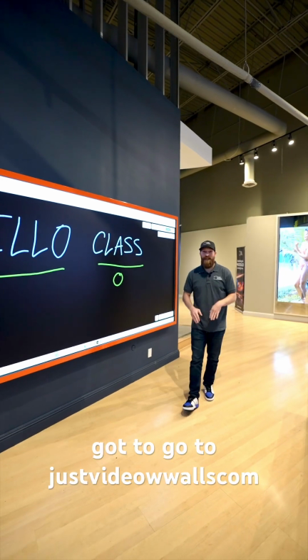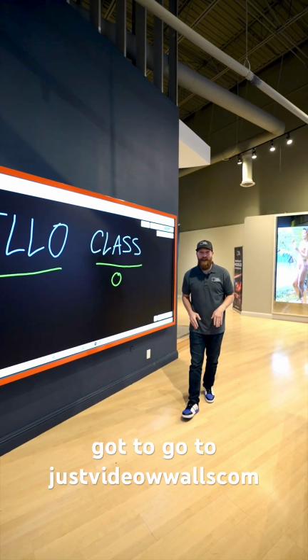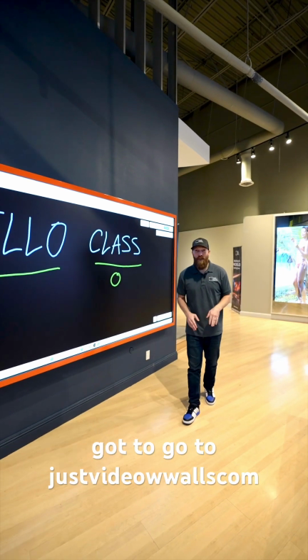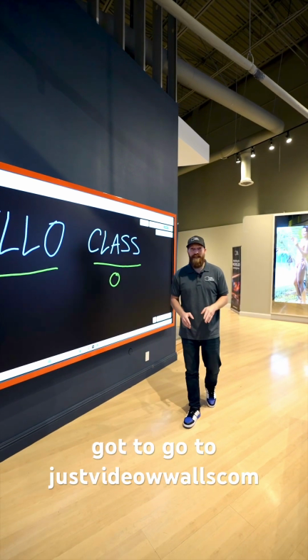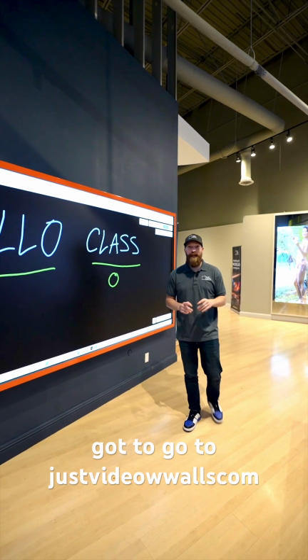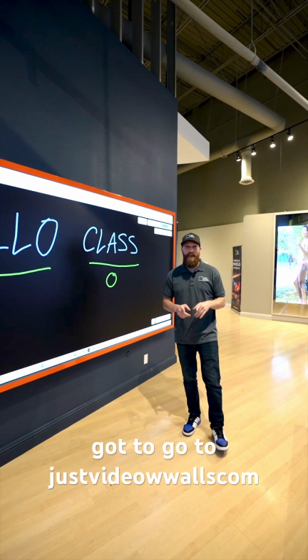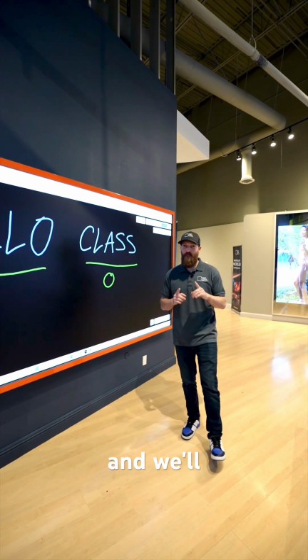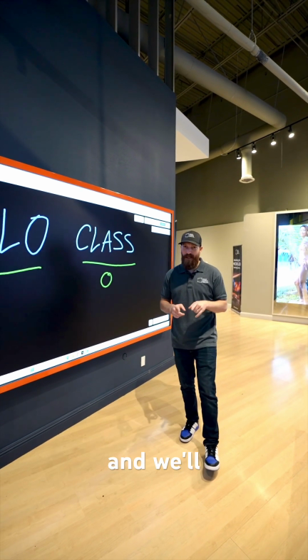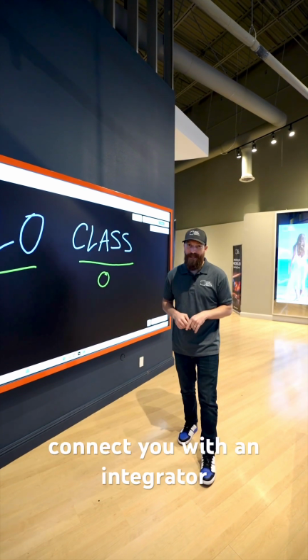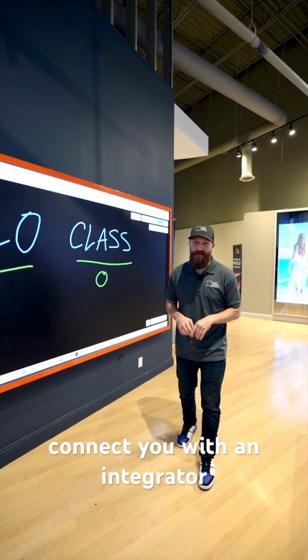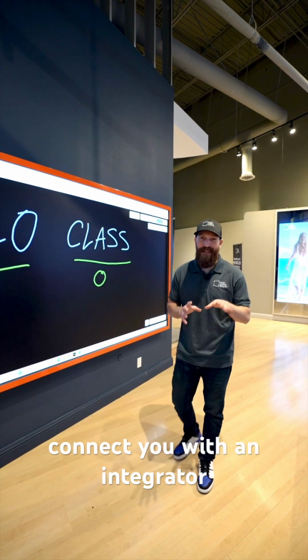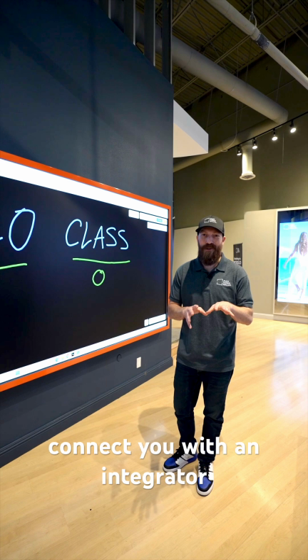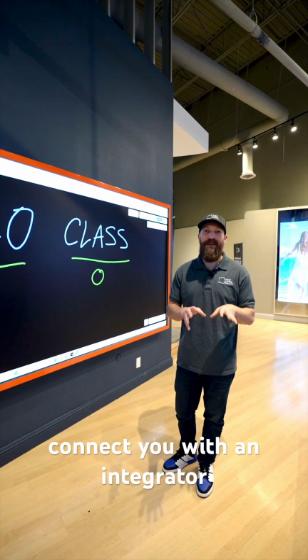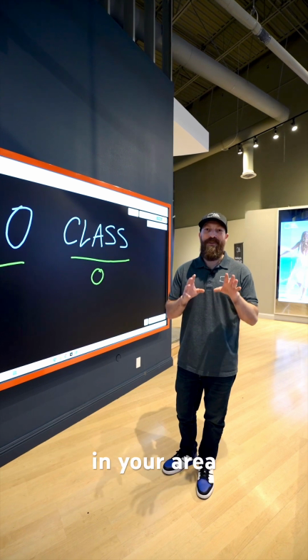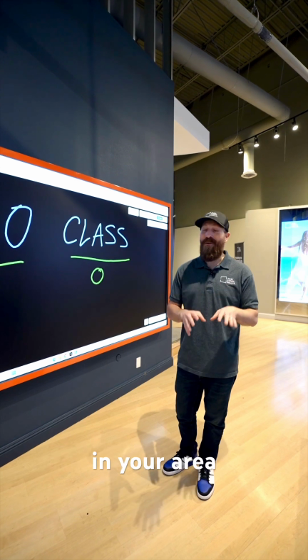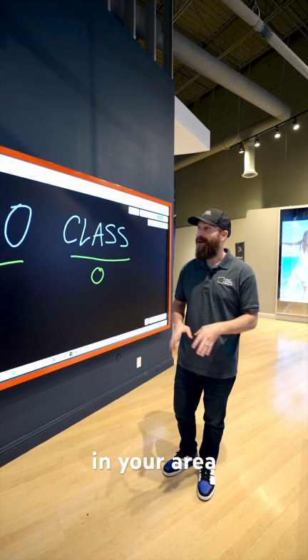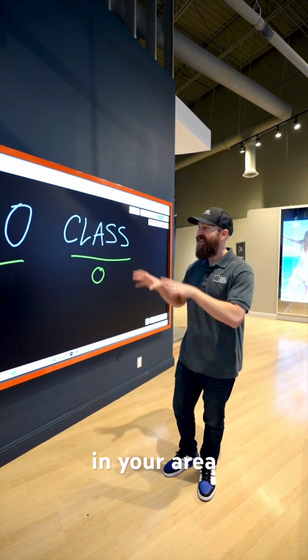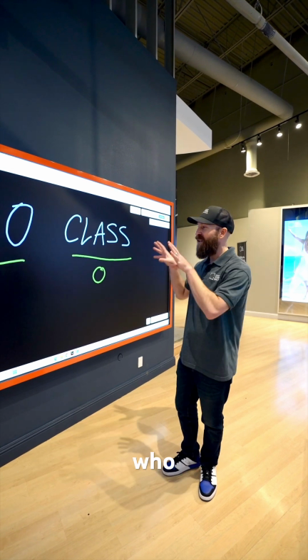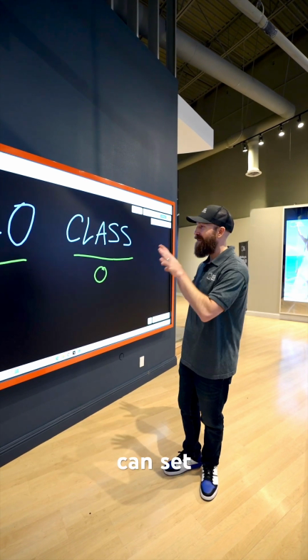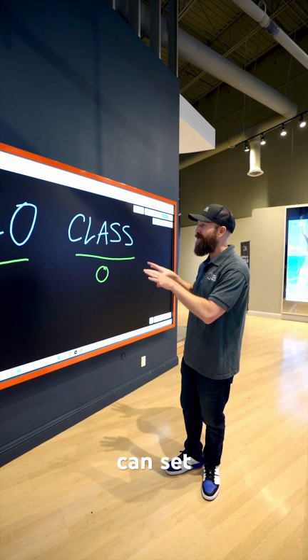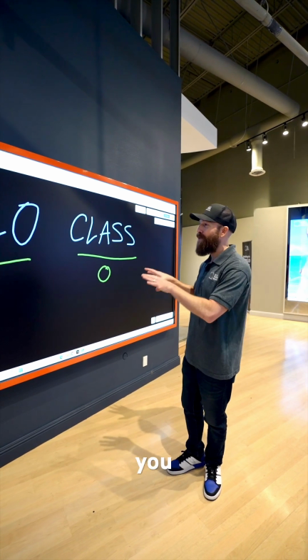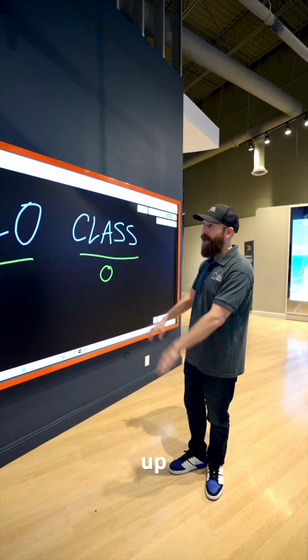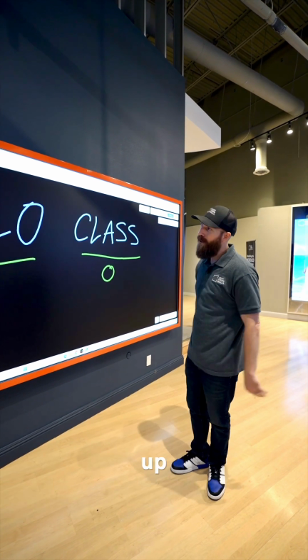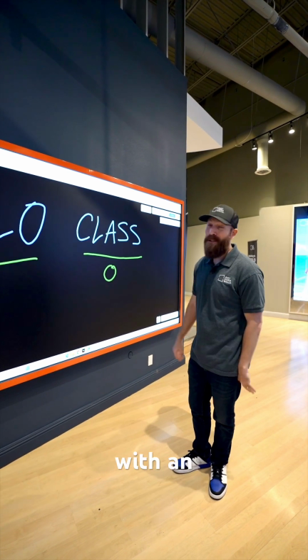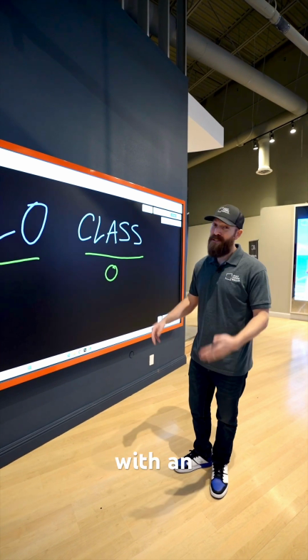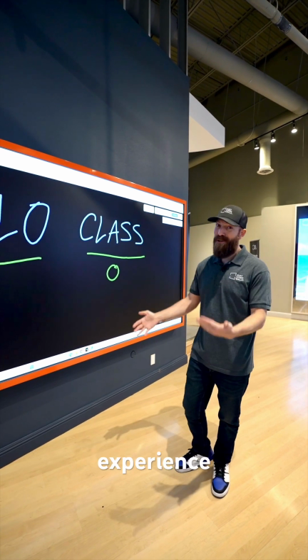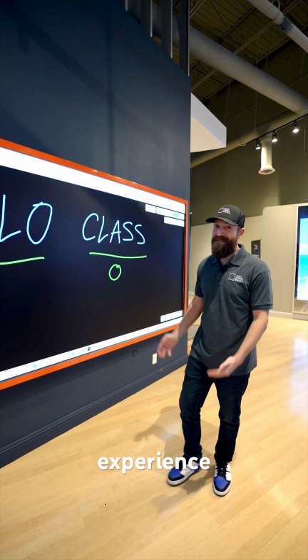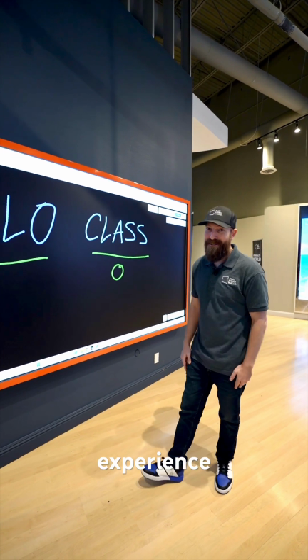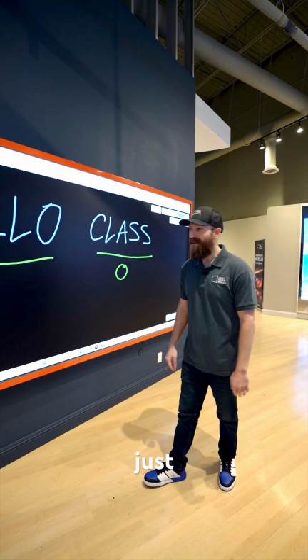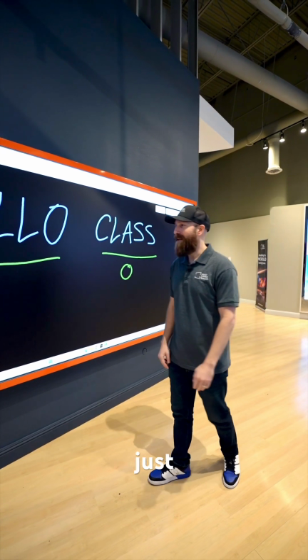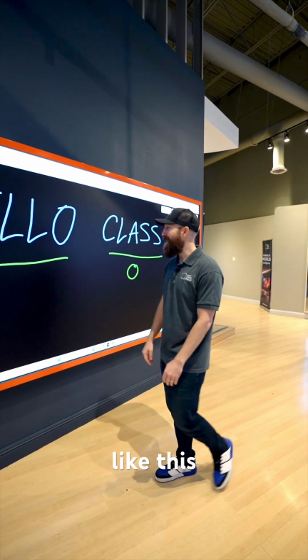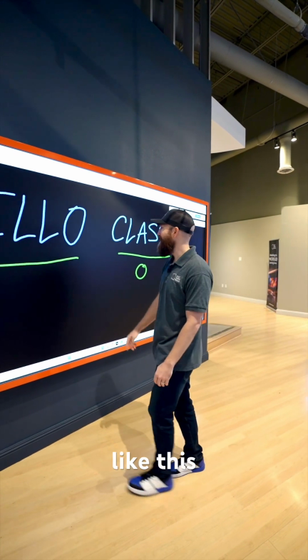So if you want a solution like this, go to JustVideoWalls.com and we'll connect you with an integrator in your area who can set you up with an experience just like this.